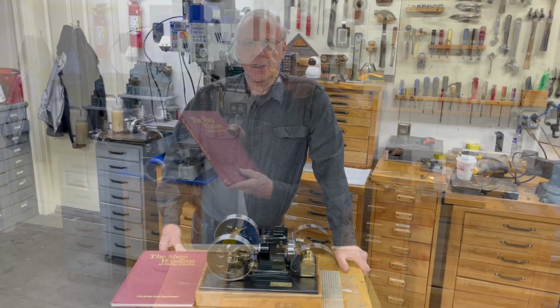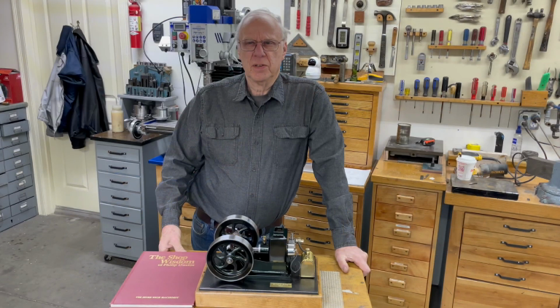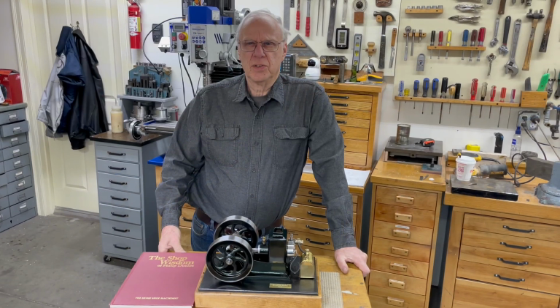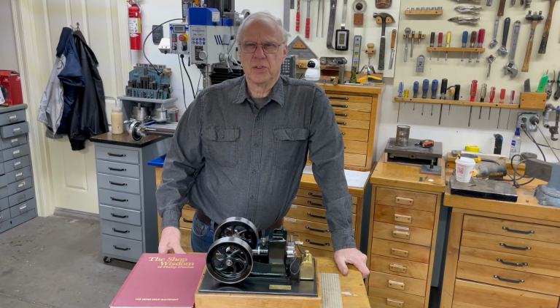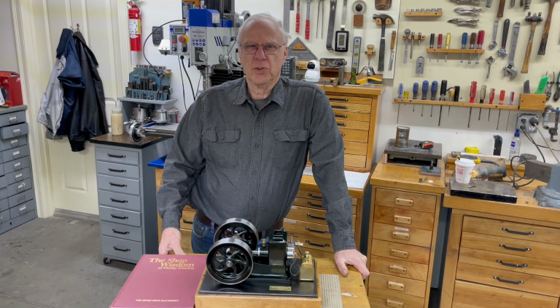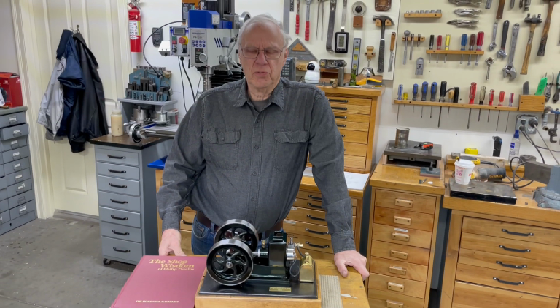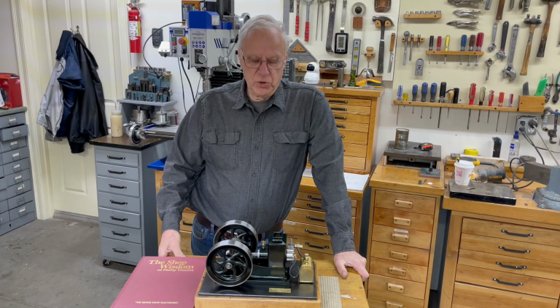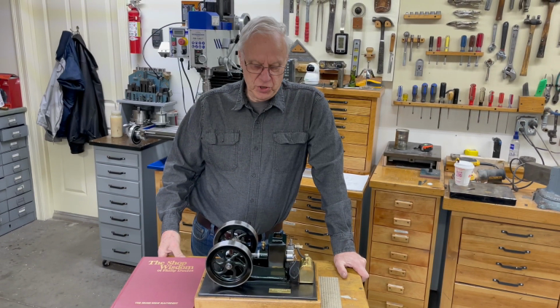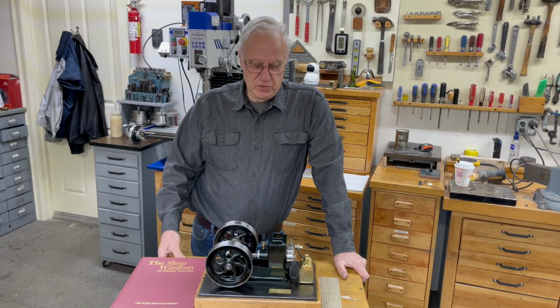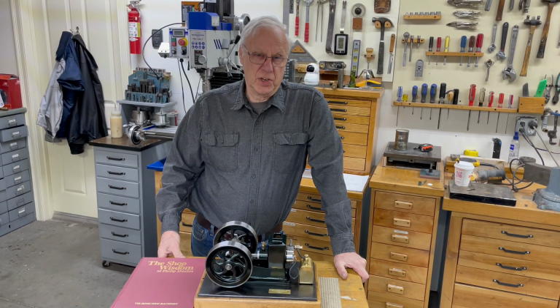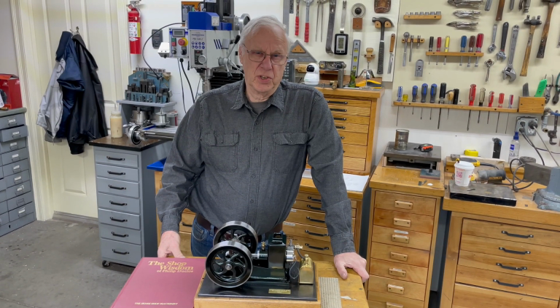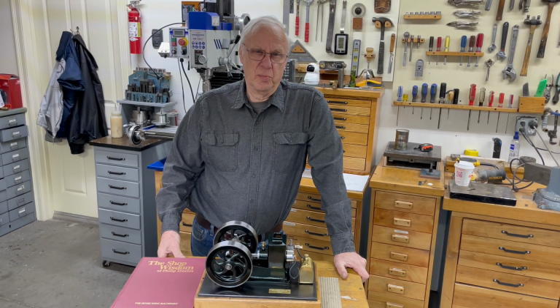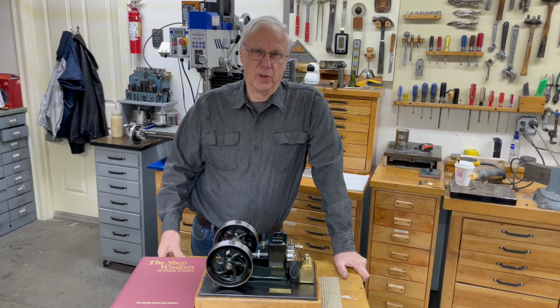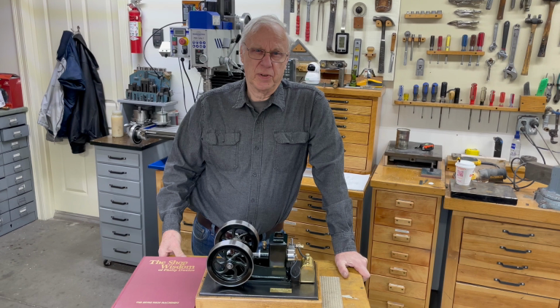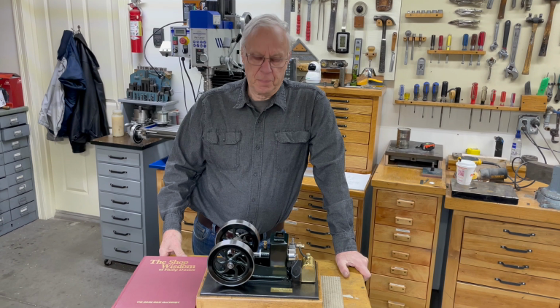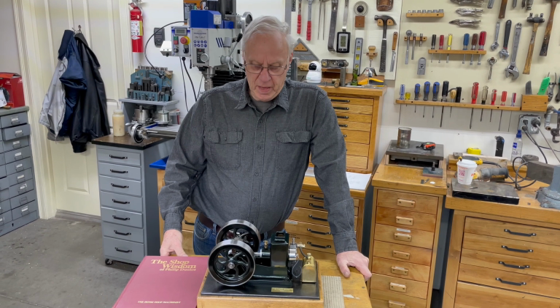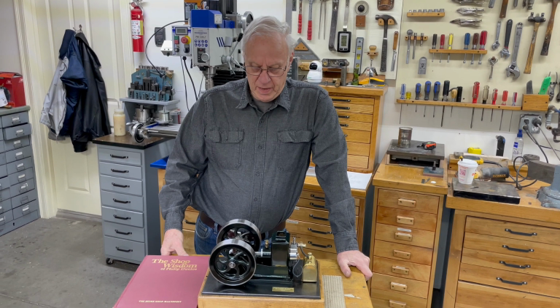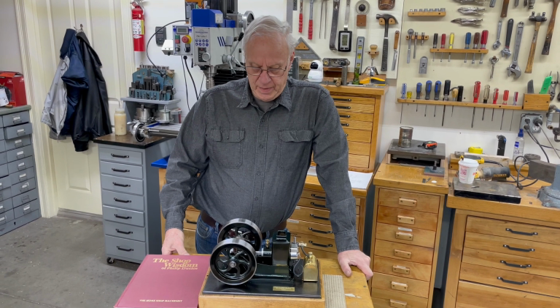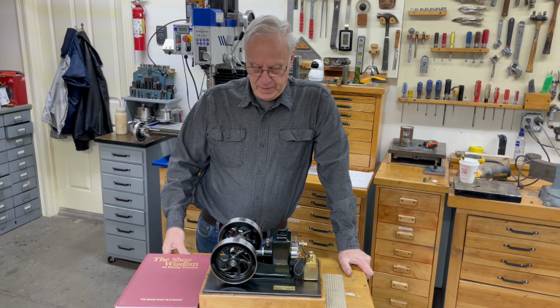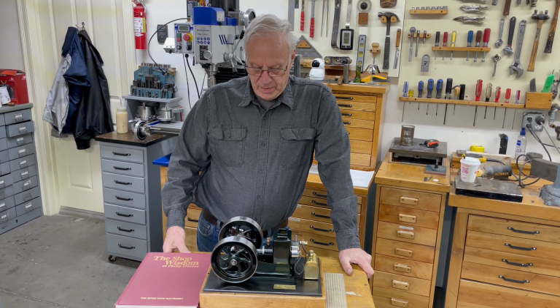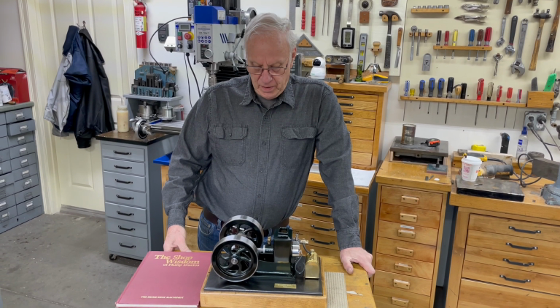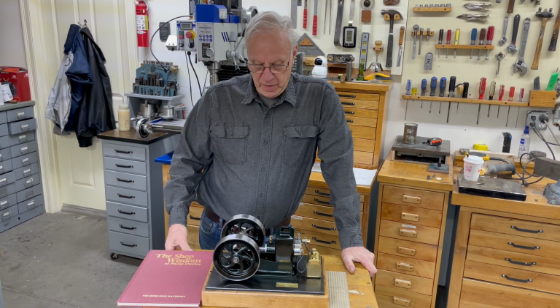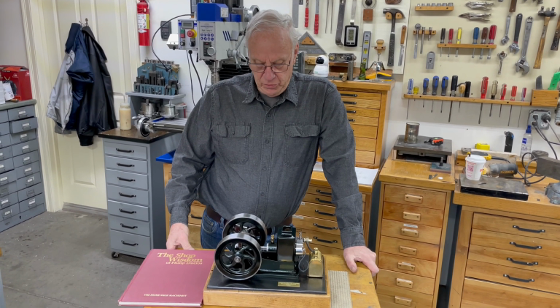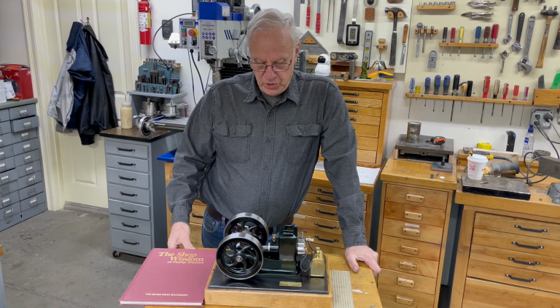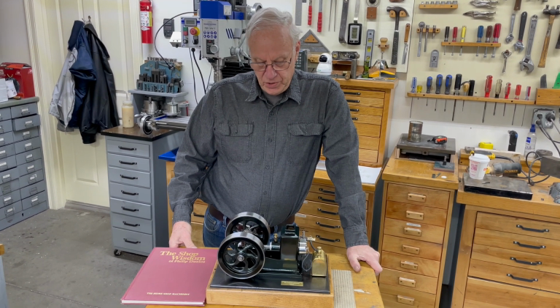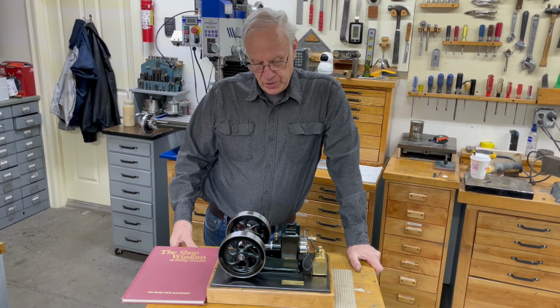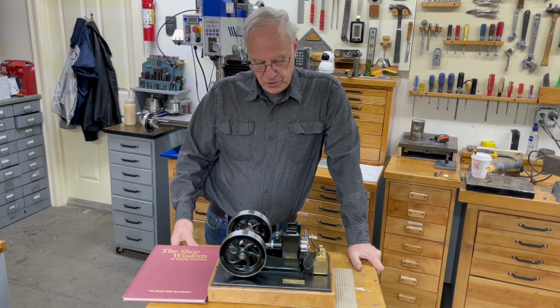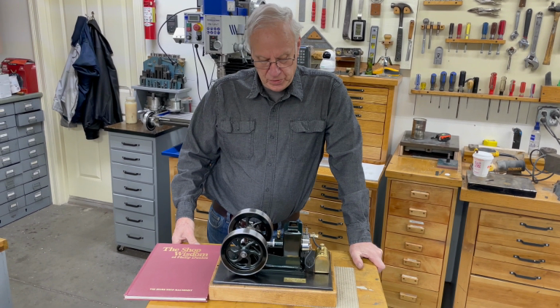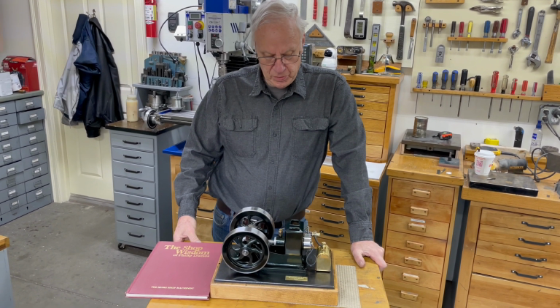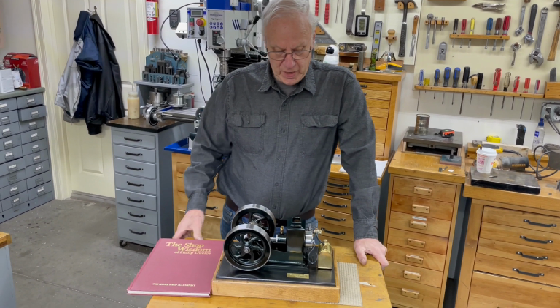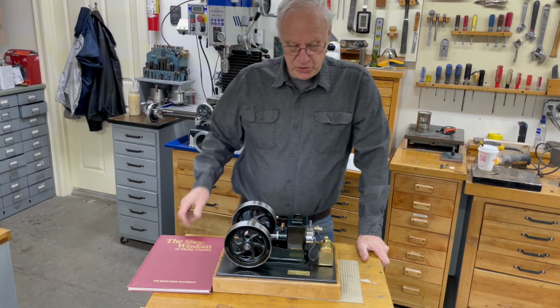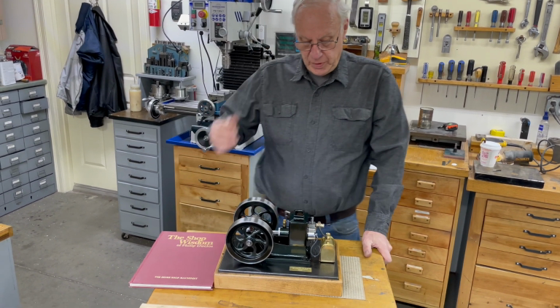This is the third version of this engine I've built, and I've made a few changes on this one from the last one.